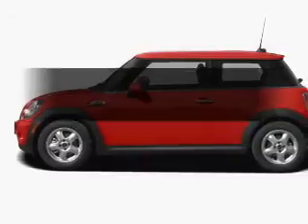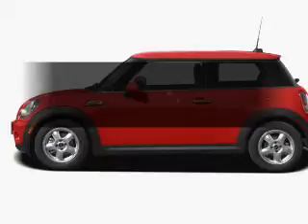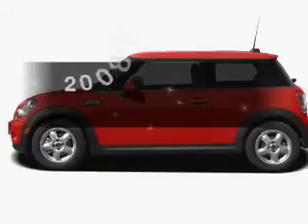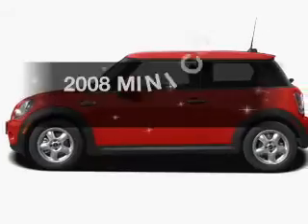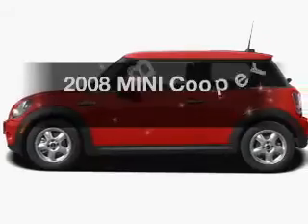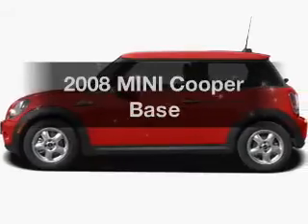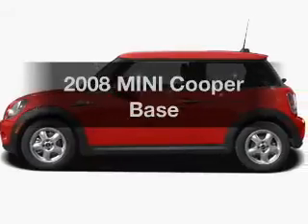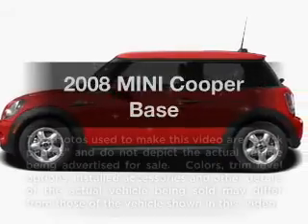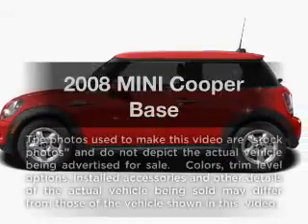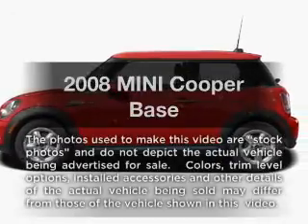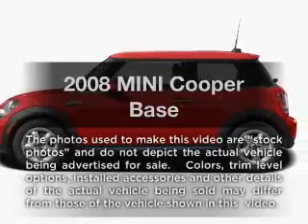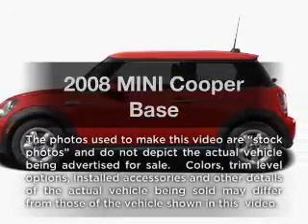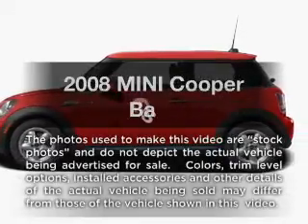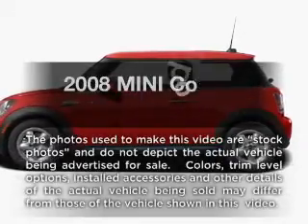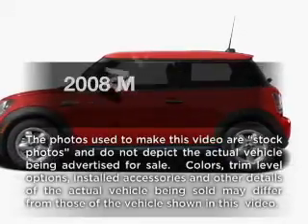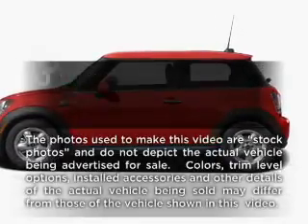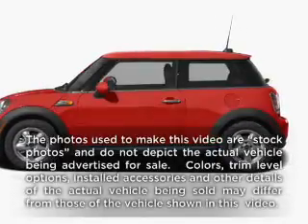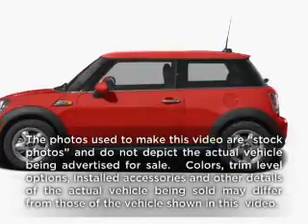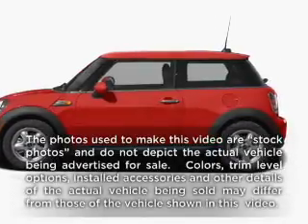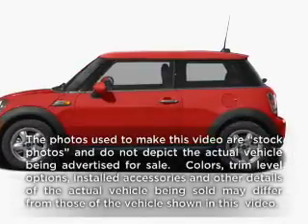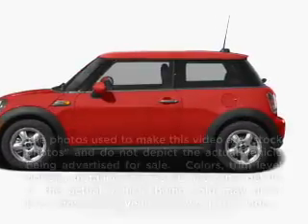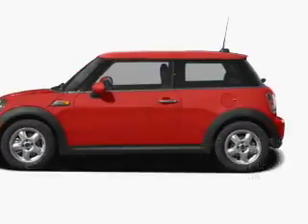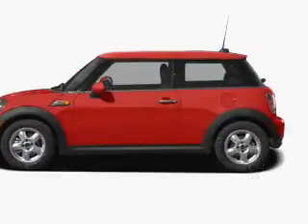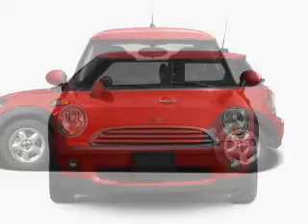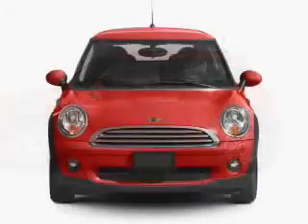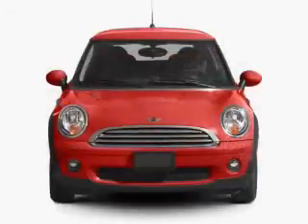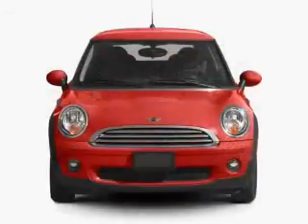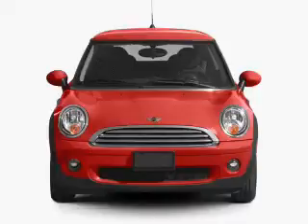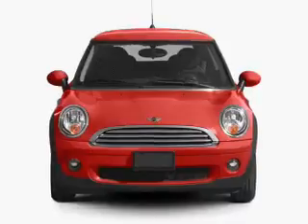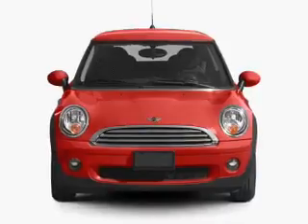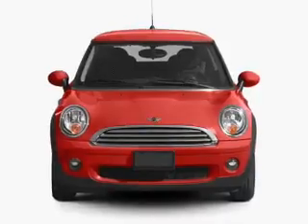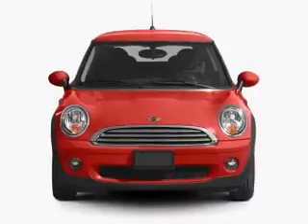Get noticed in this 2008 Mini Cooper. Everything you need under one roof with this great vehicle.